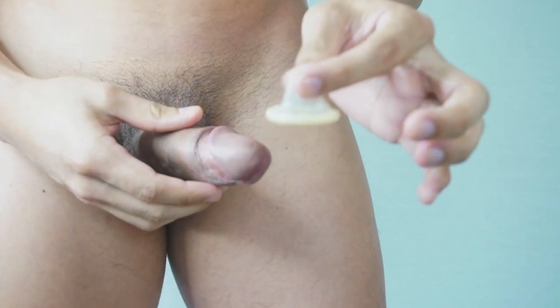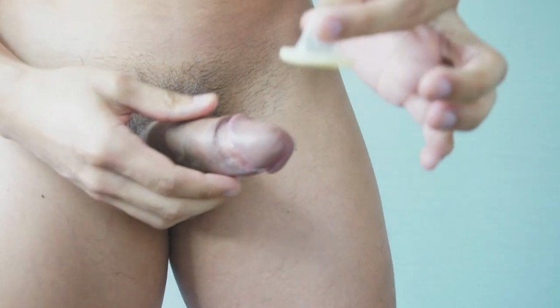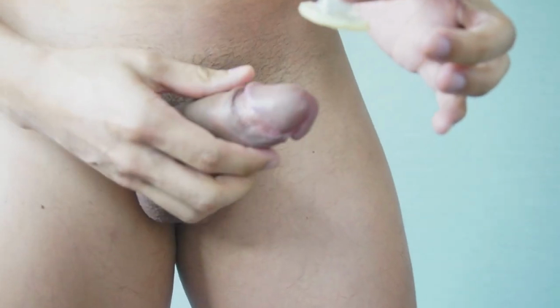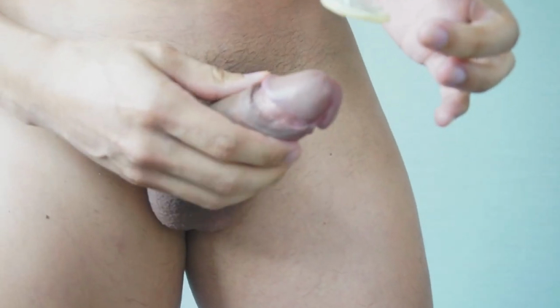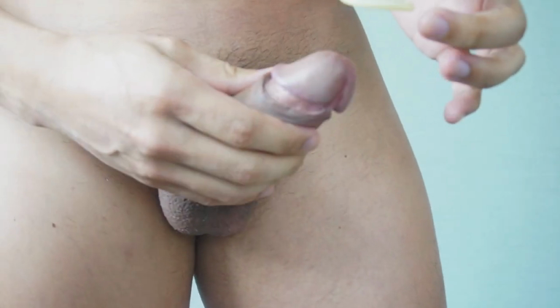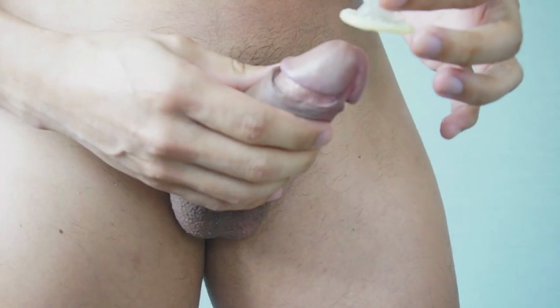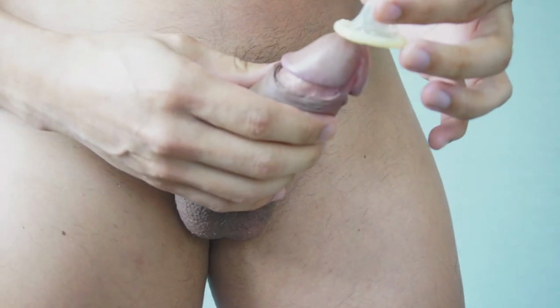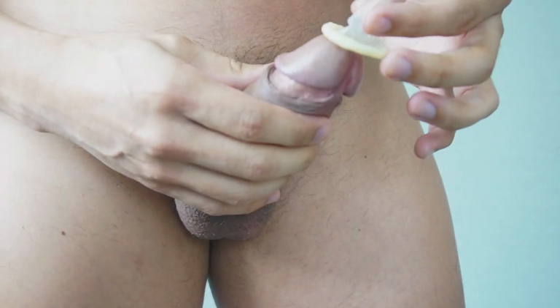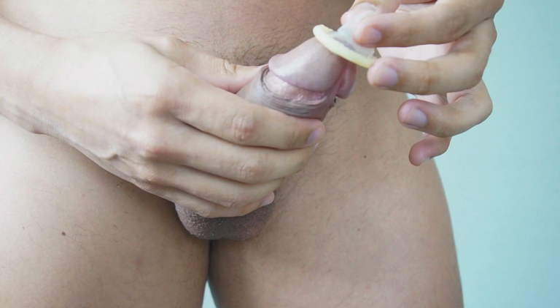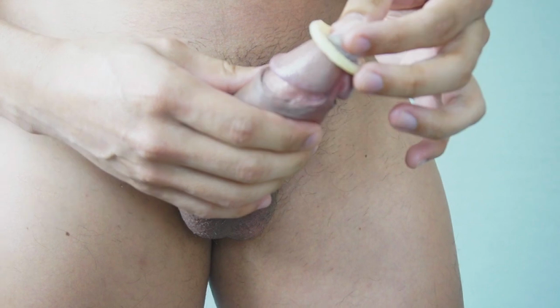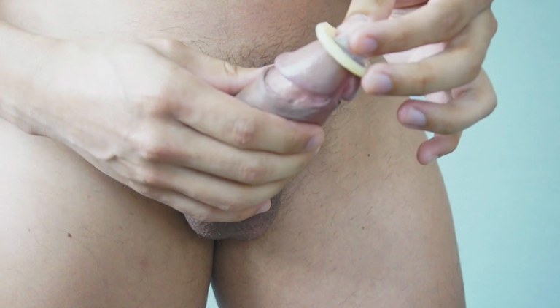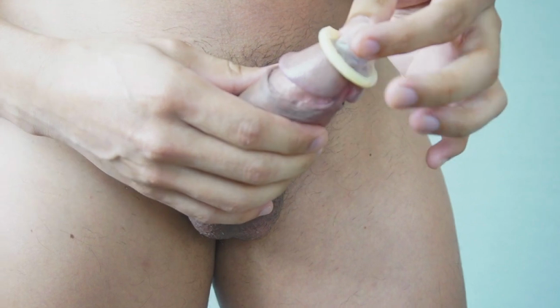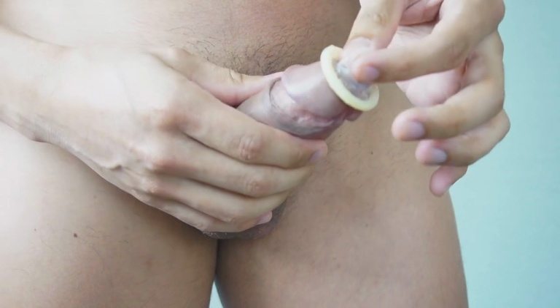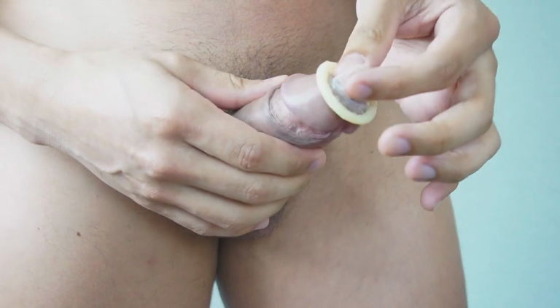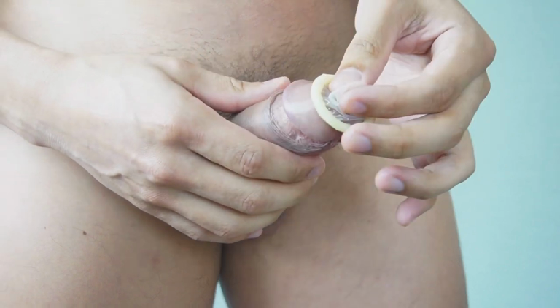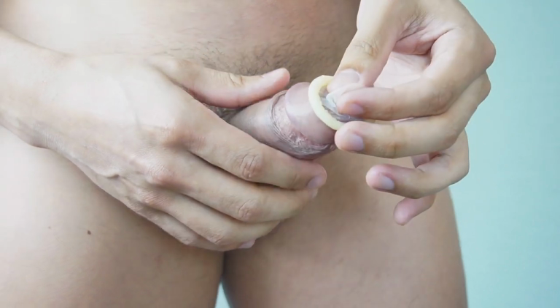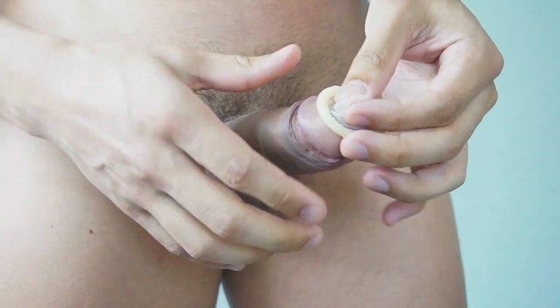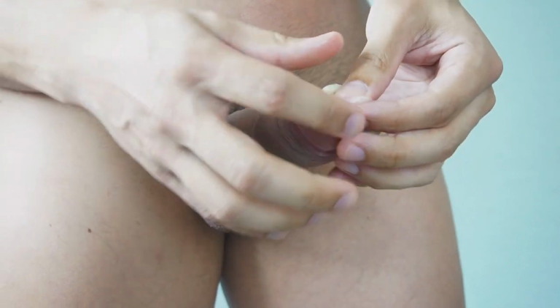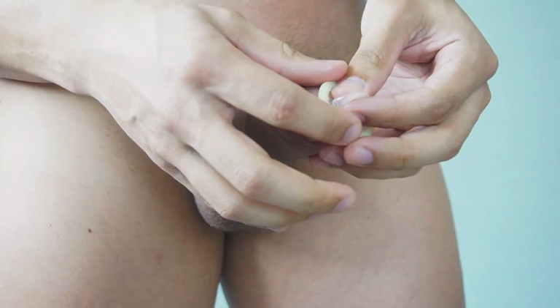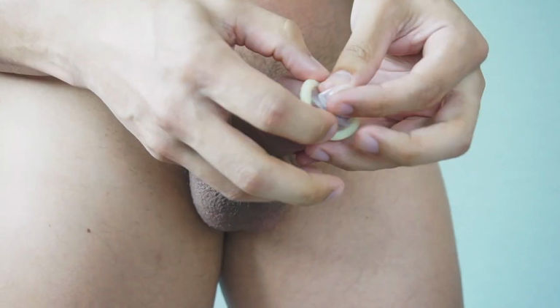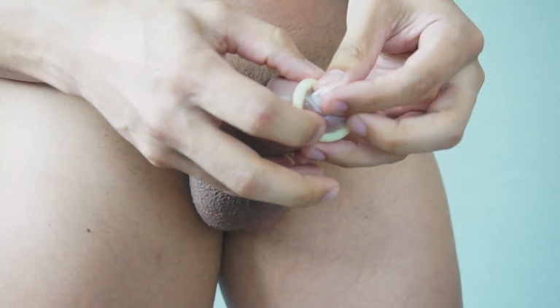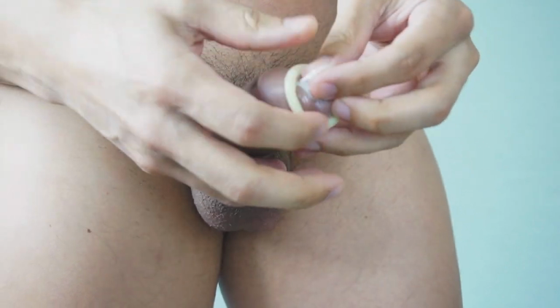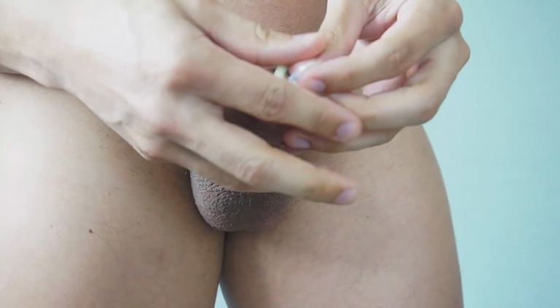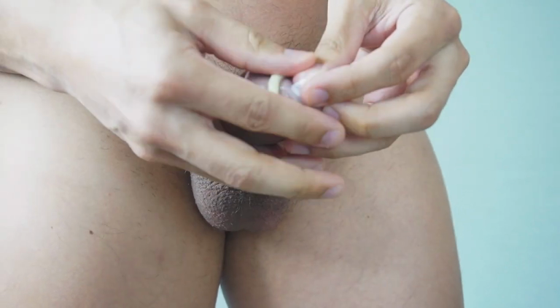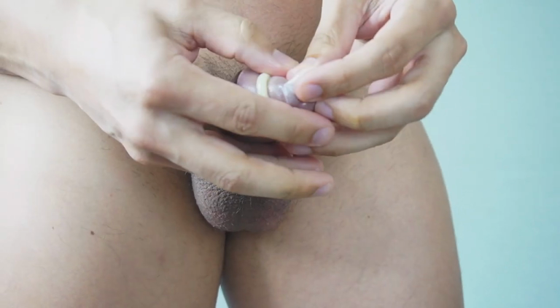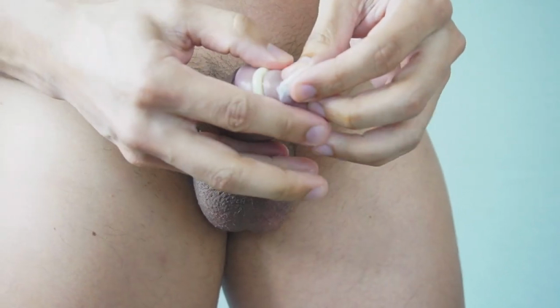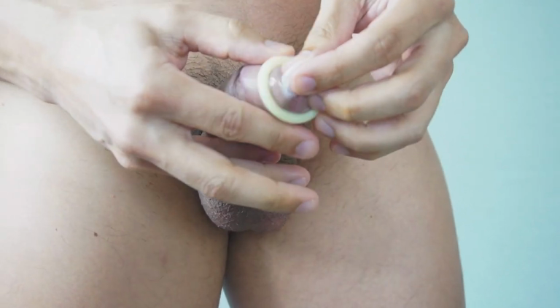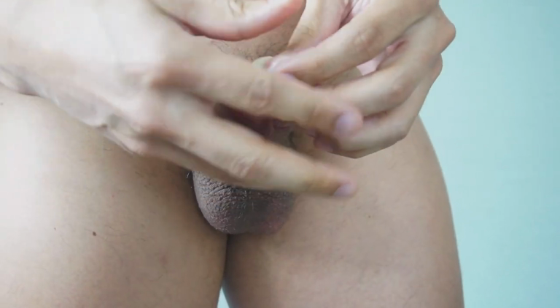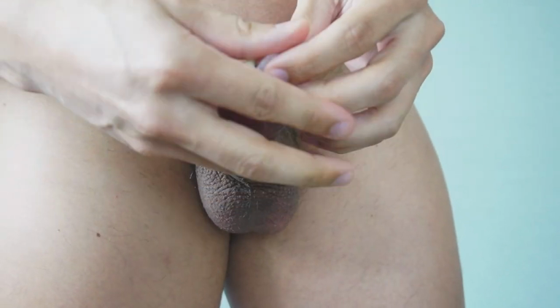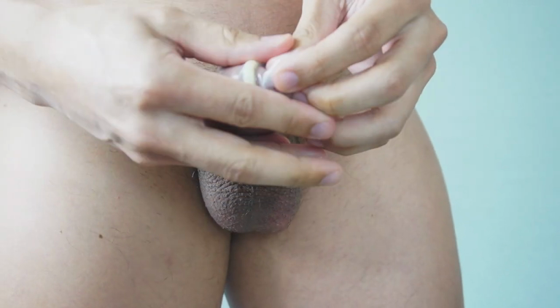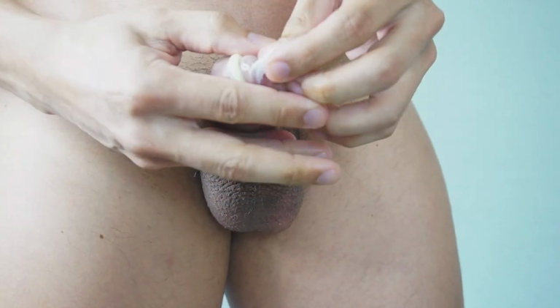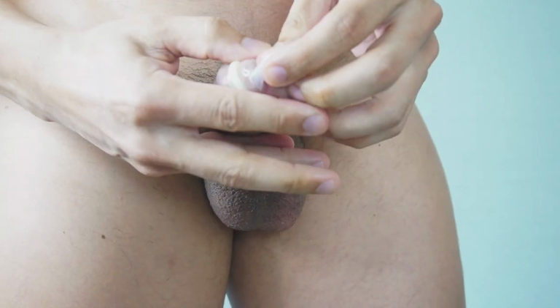With one hand, pinch the tip of the condom and with the other hand roll it down slowly to the base of your penis.